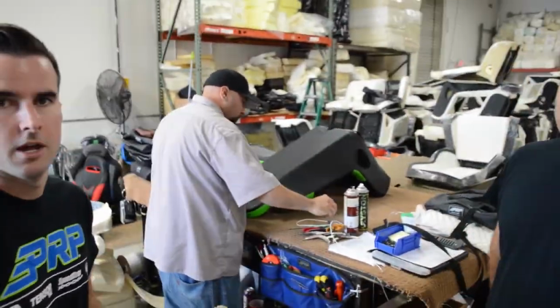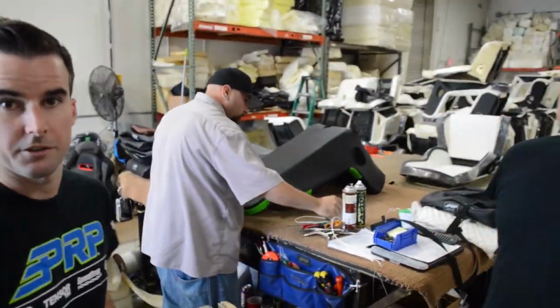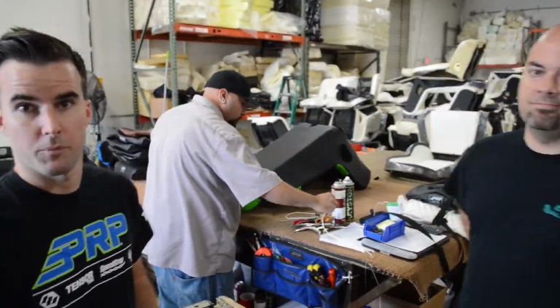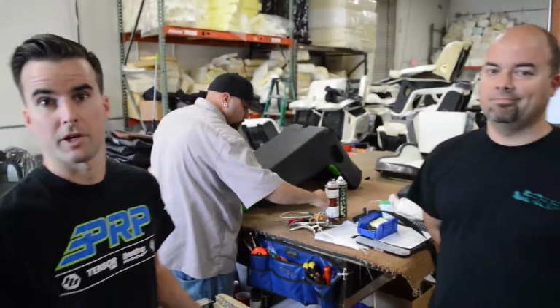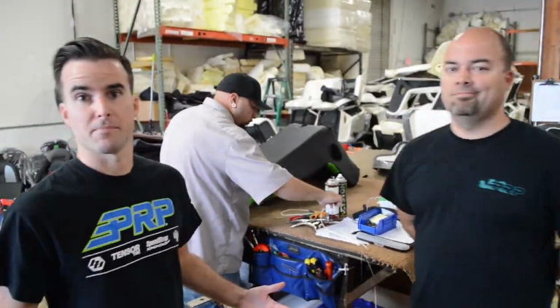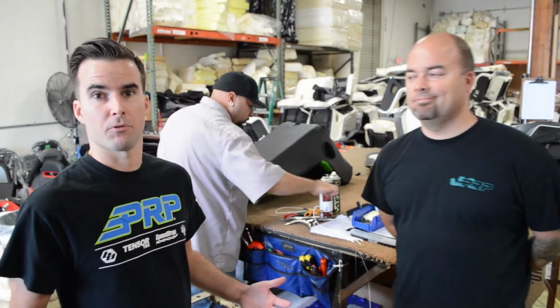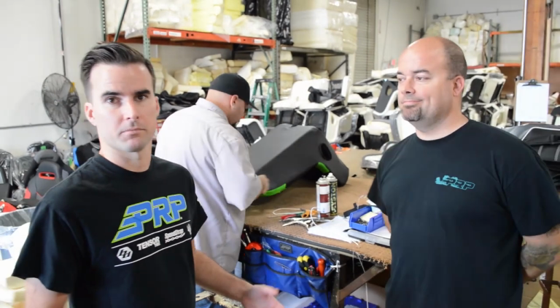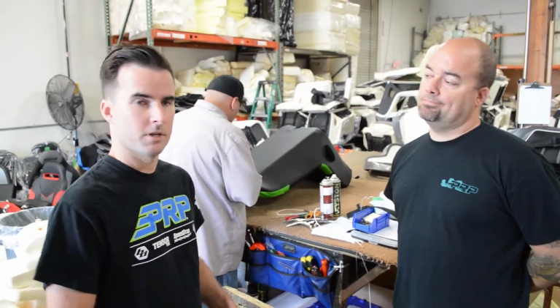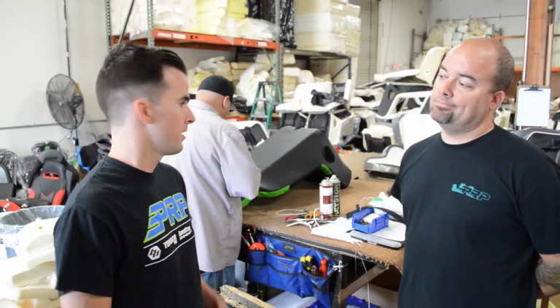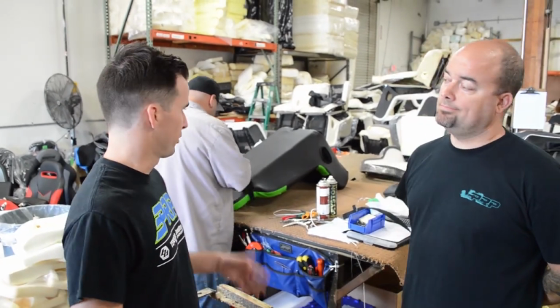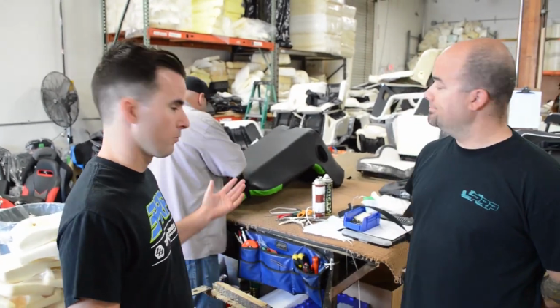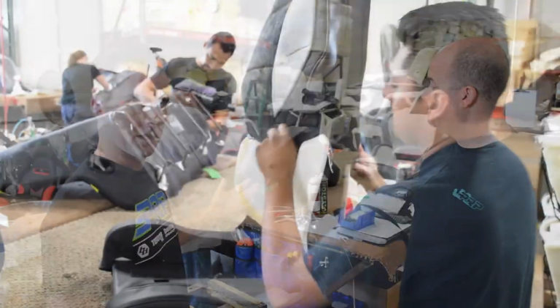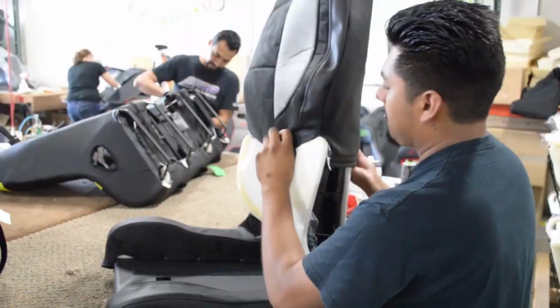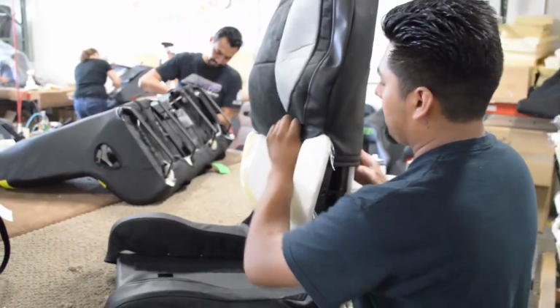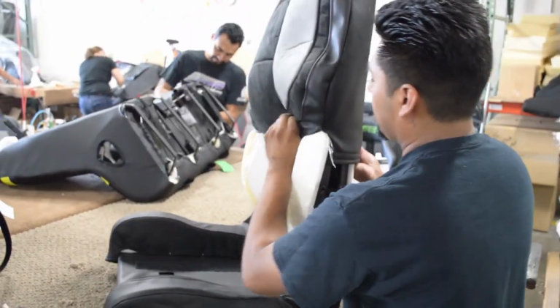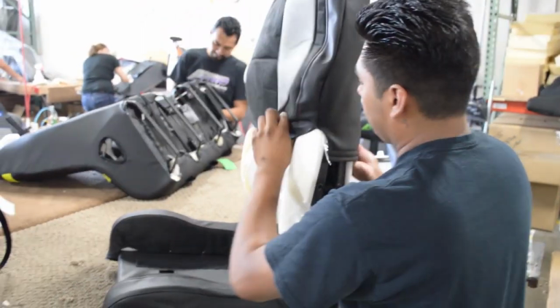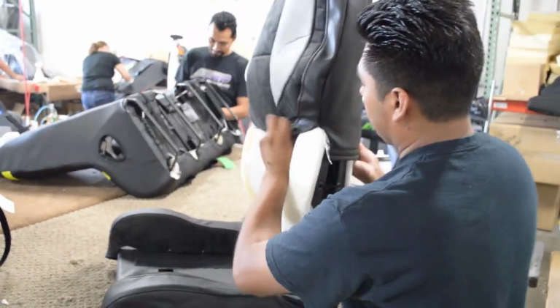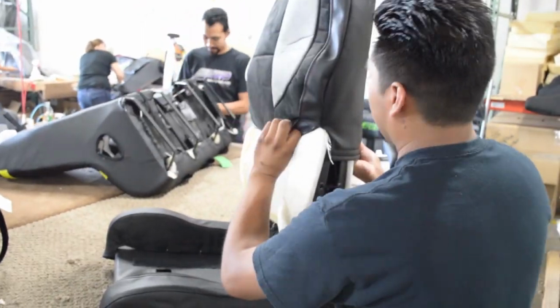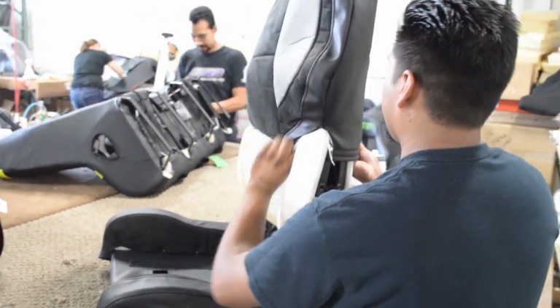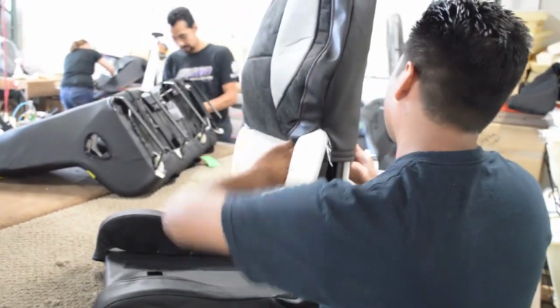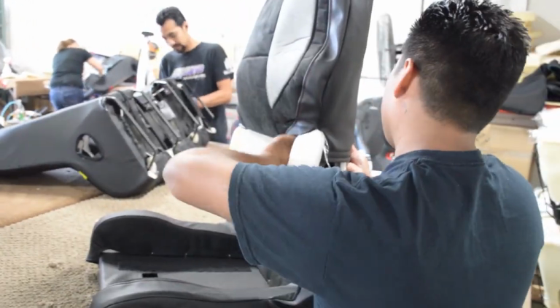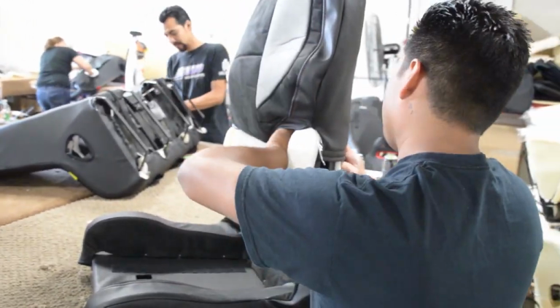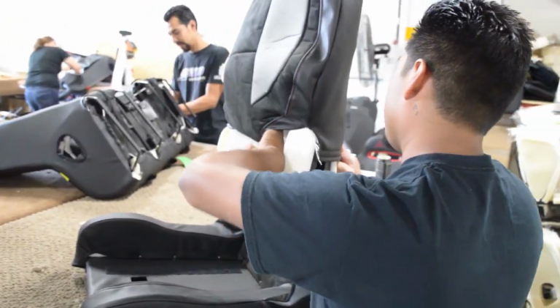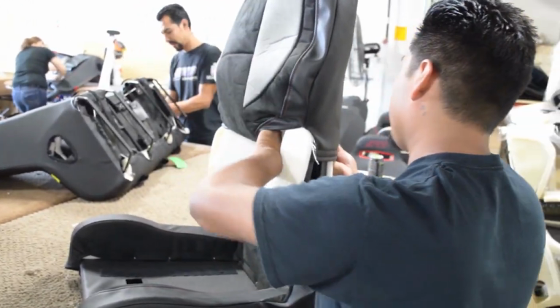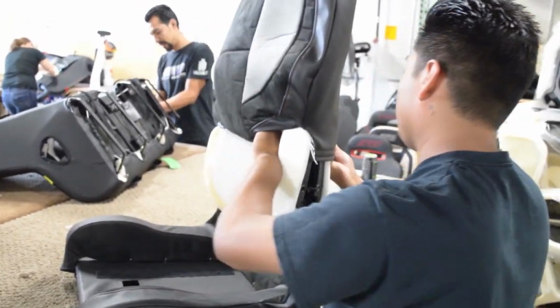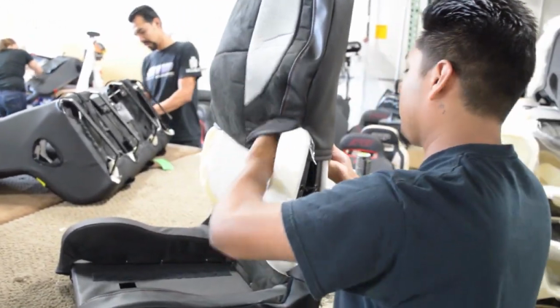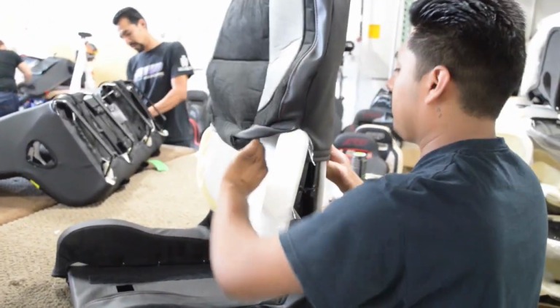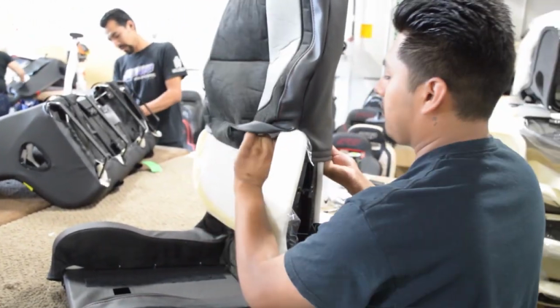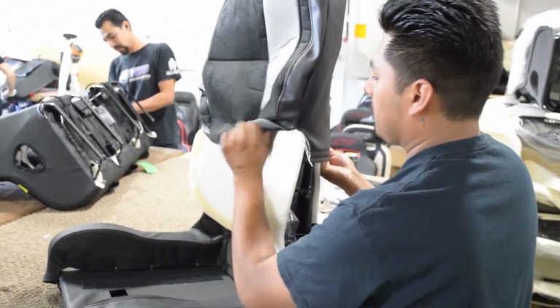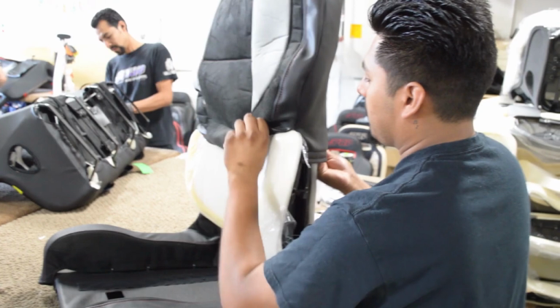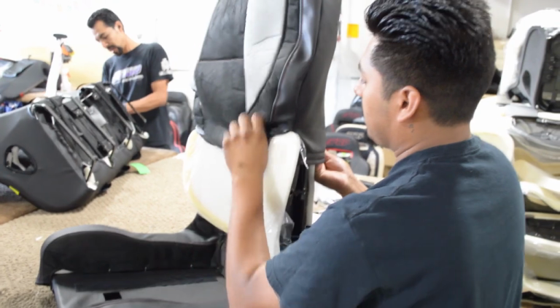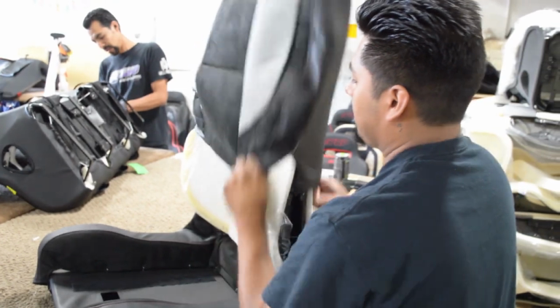Next up we come to mounting. Here we take the foamed seat frames, put it all together, and put the covers on top.